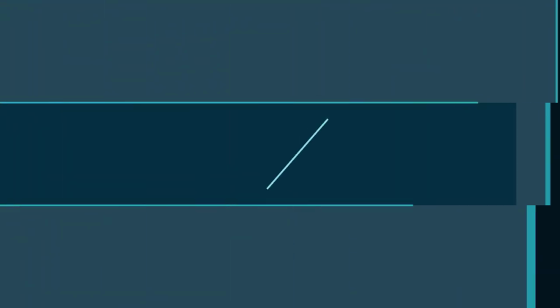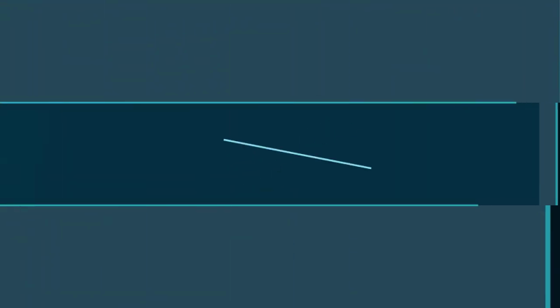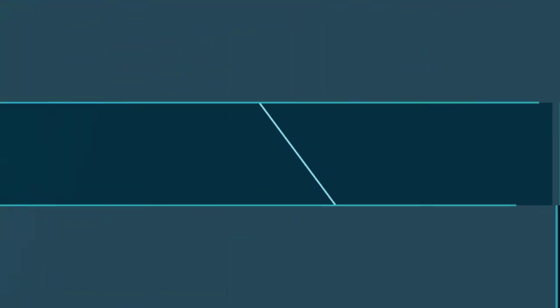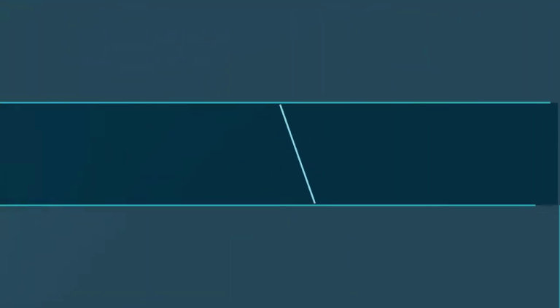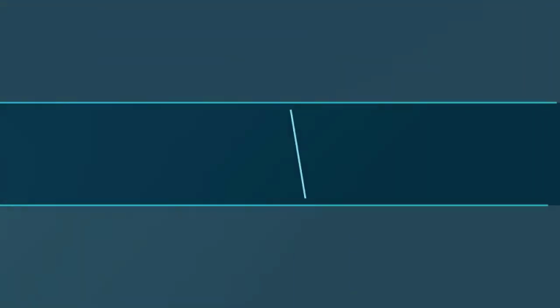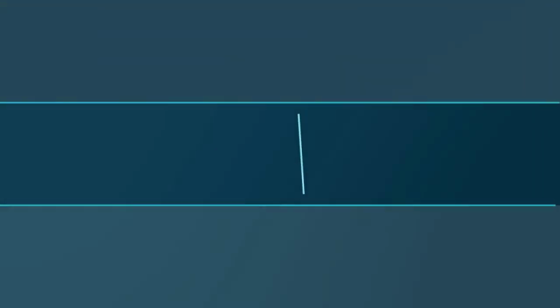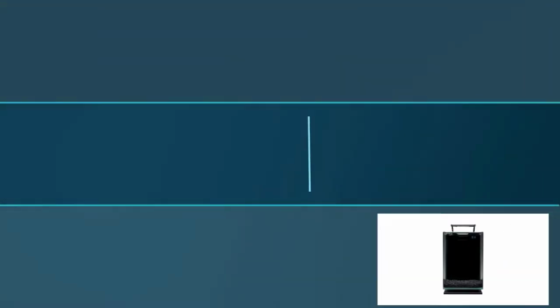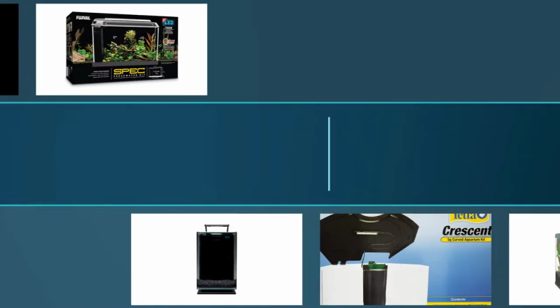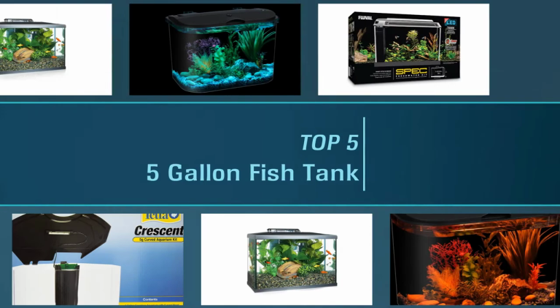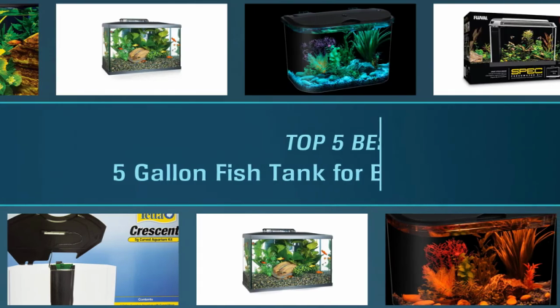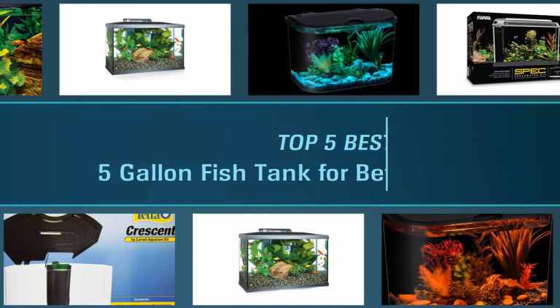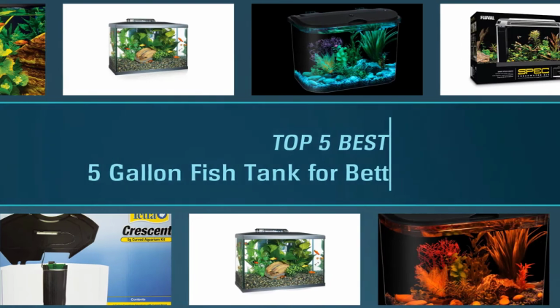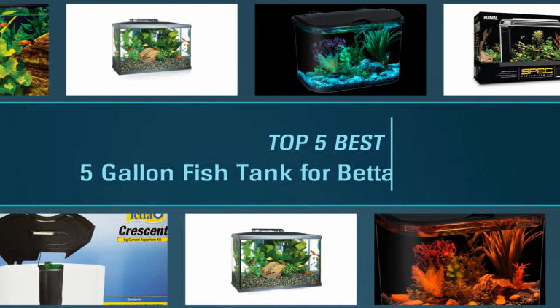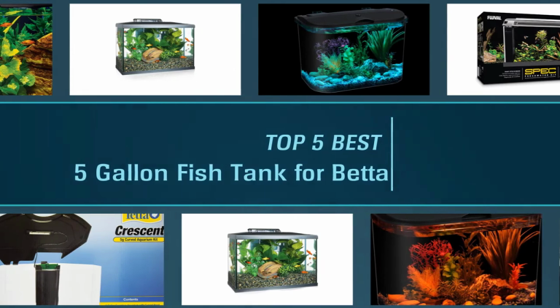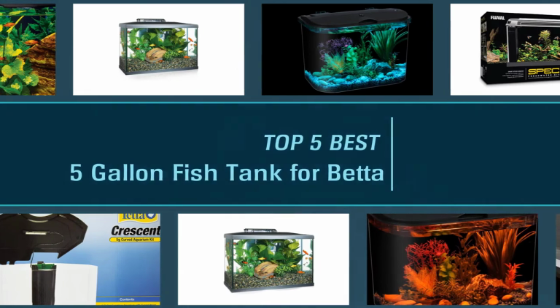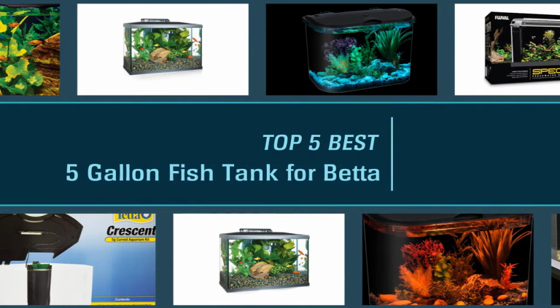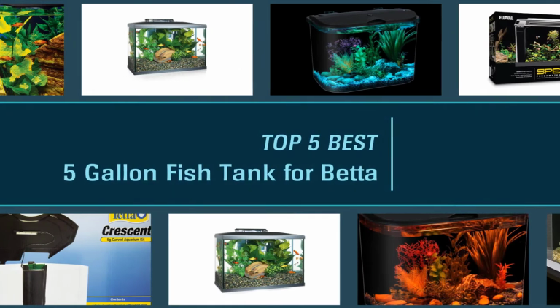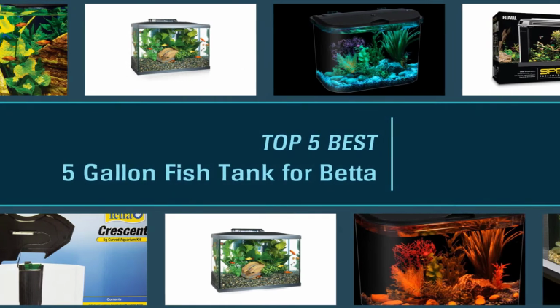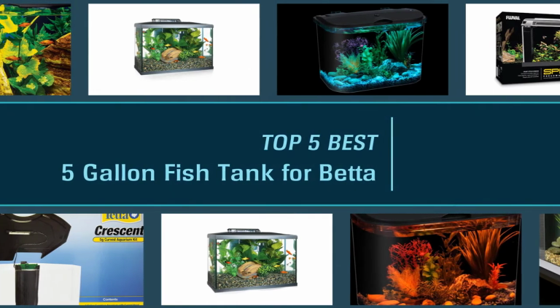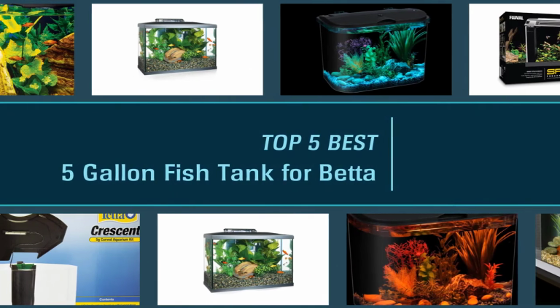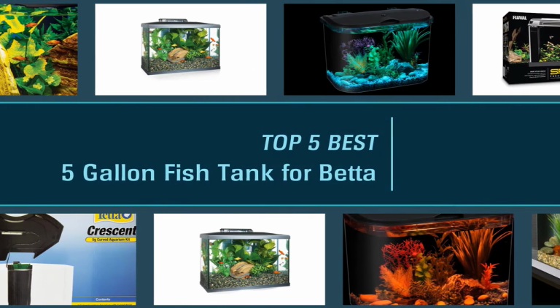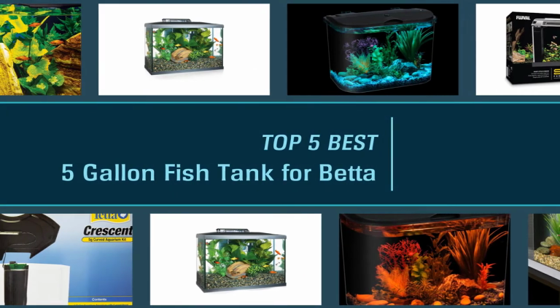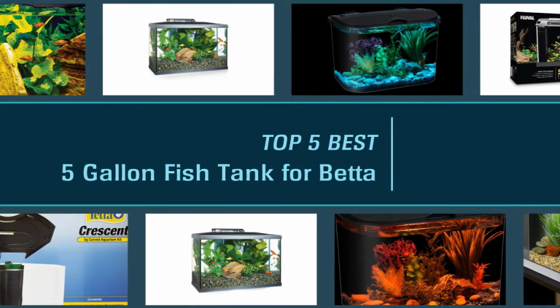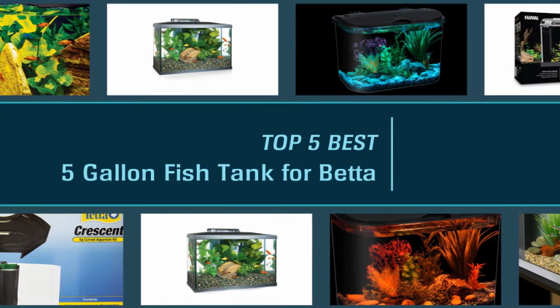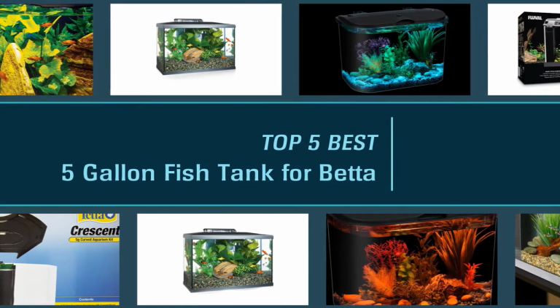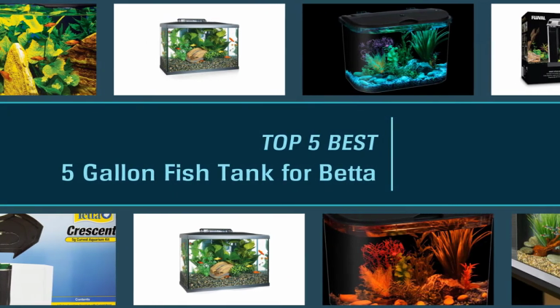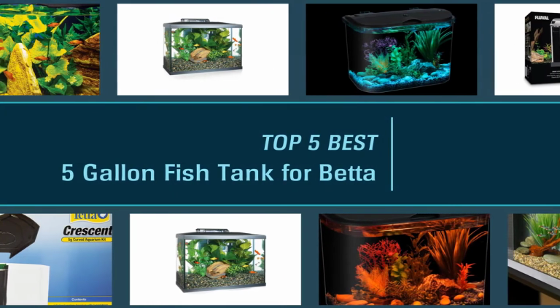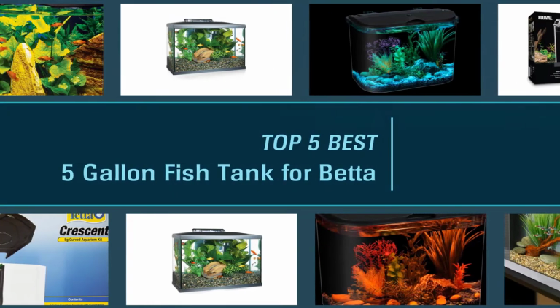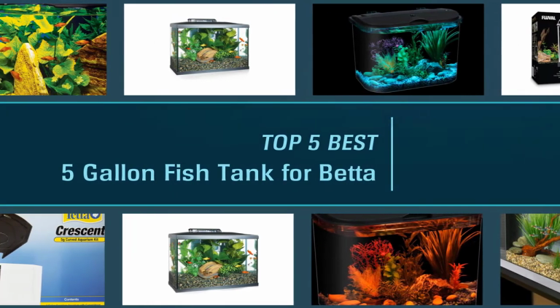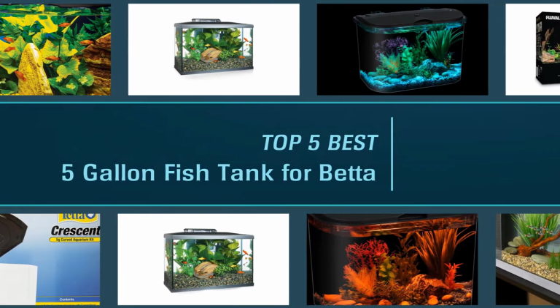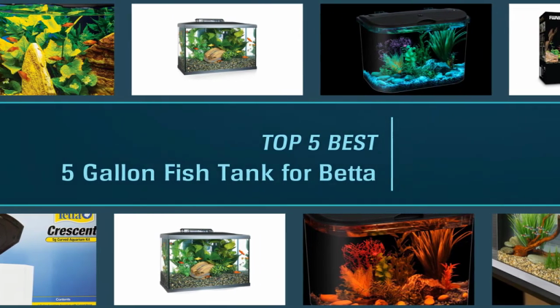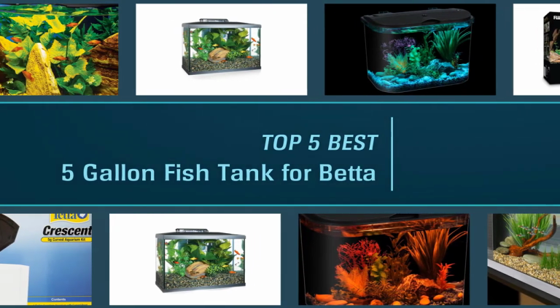Here are the five best five-gallon fish tanks for betta, so let's get started.